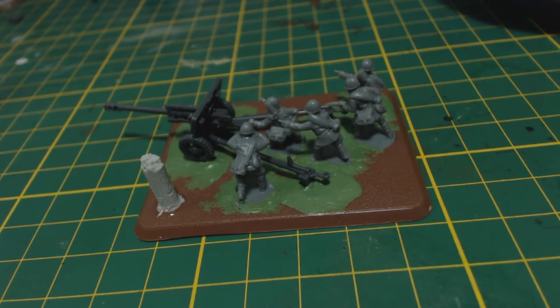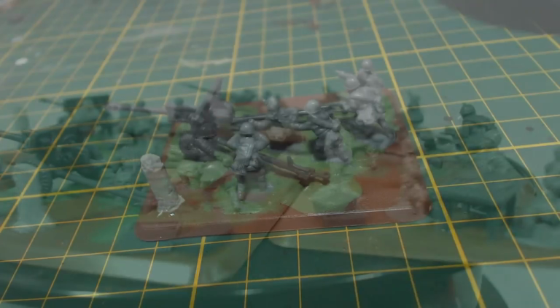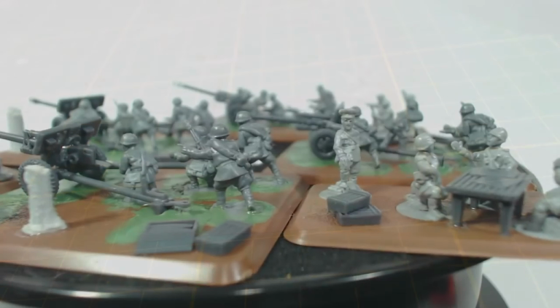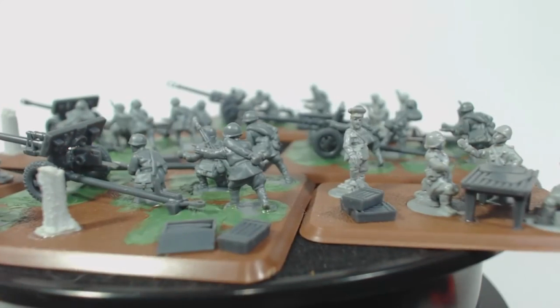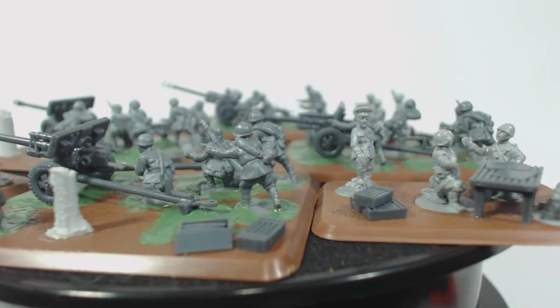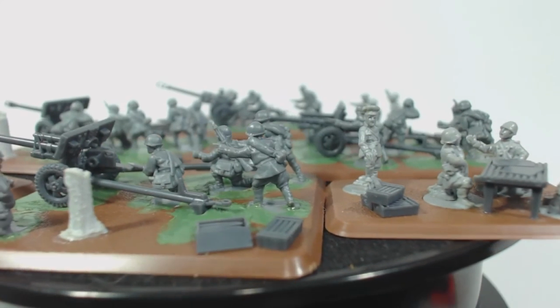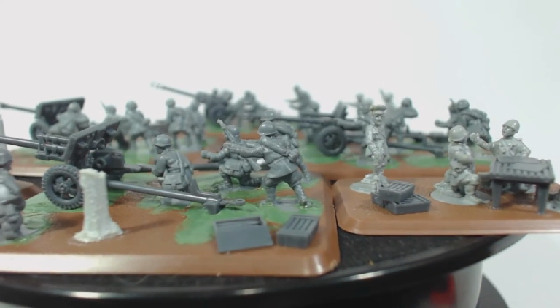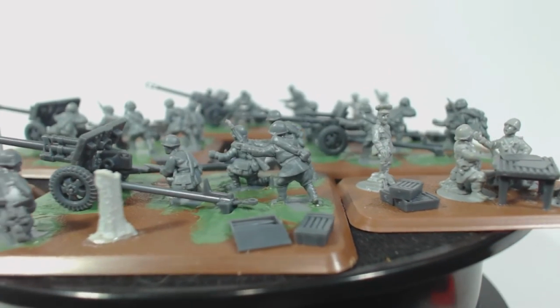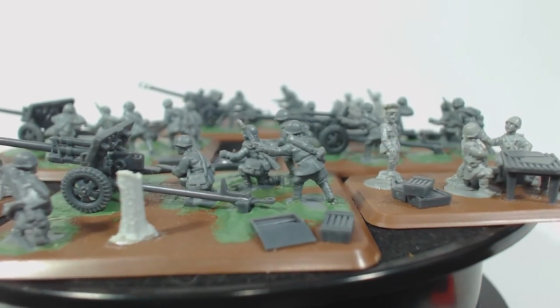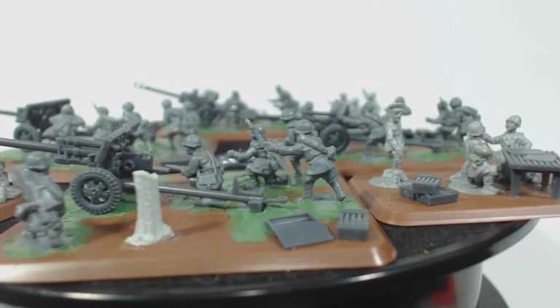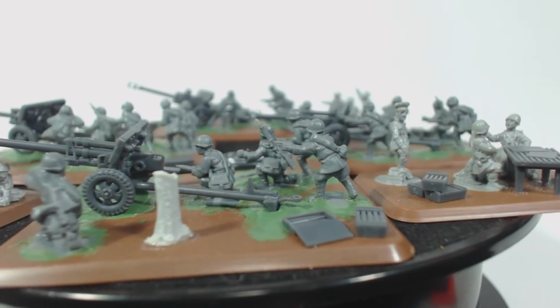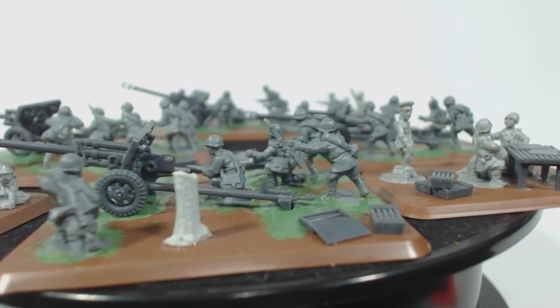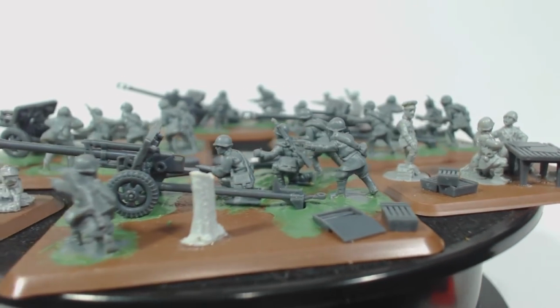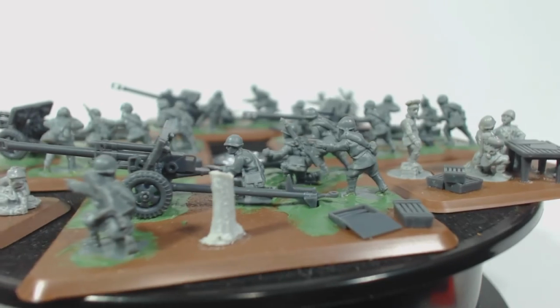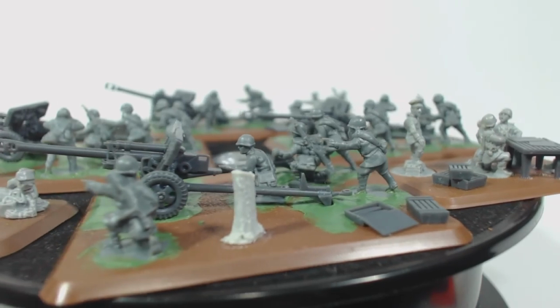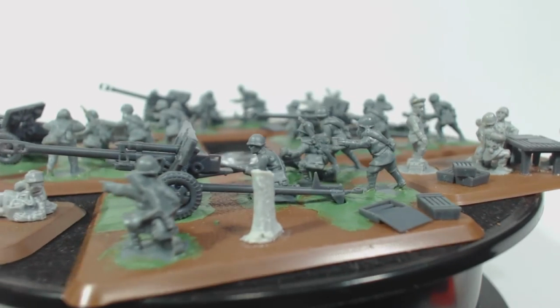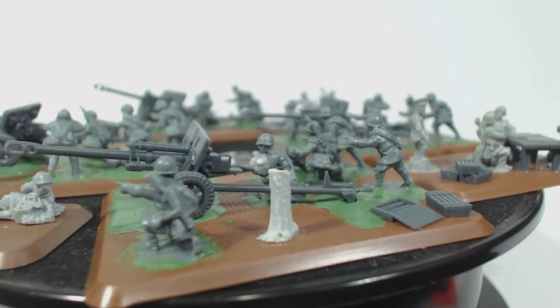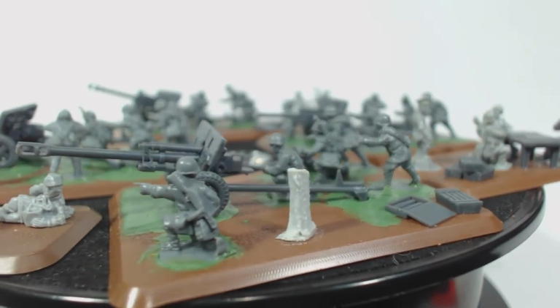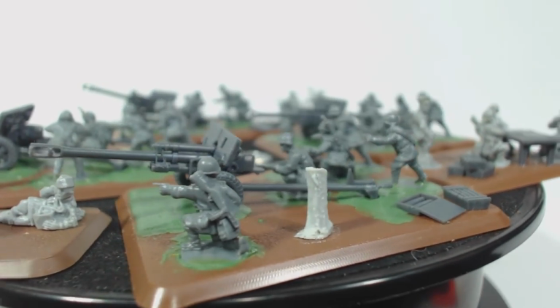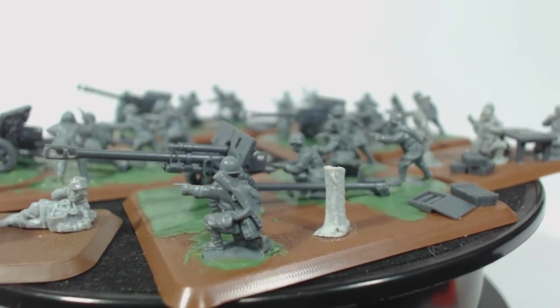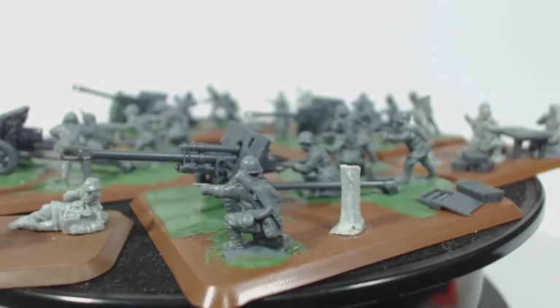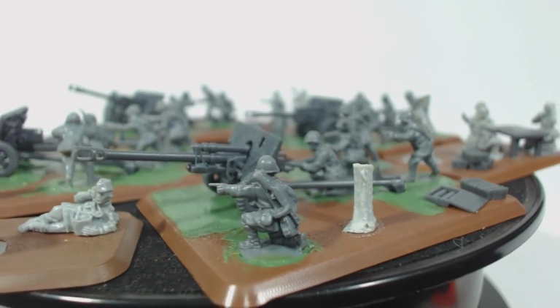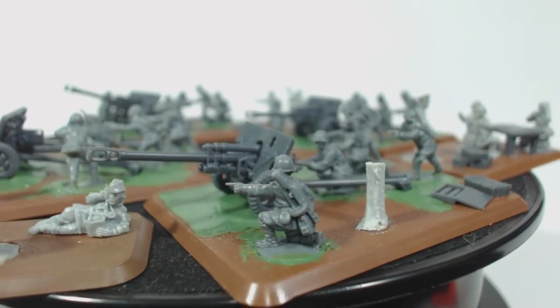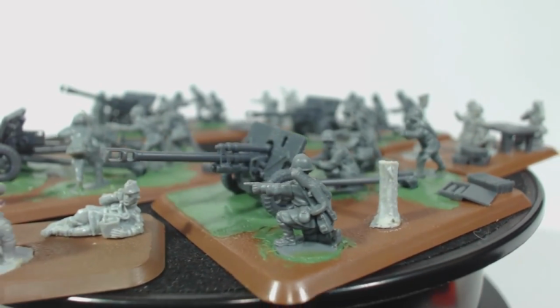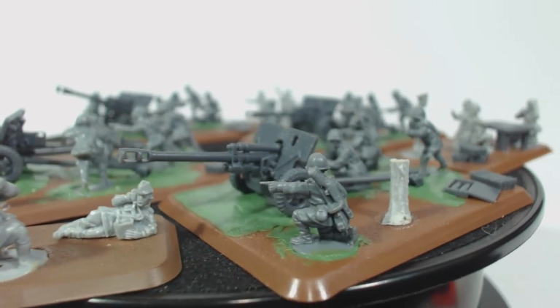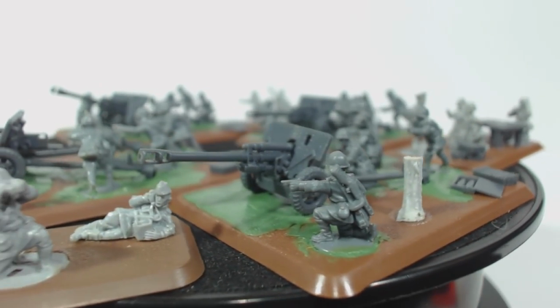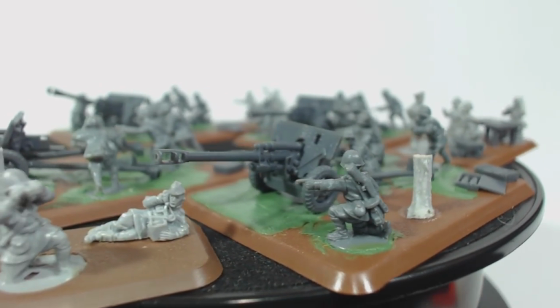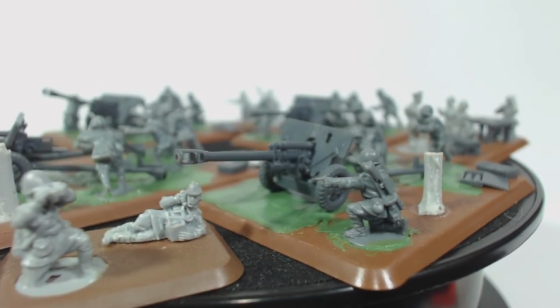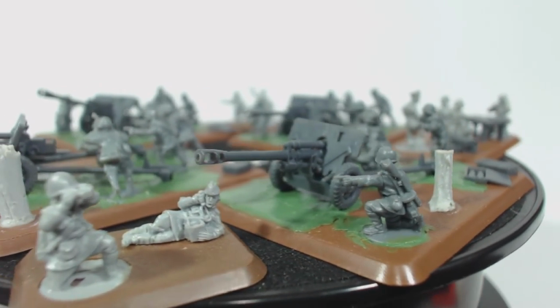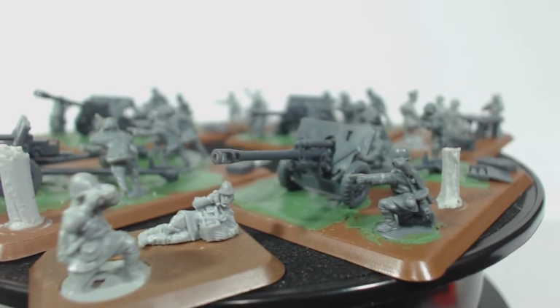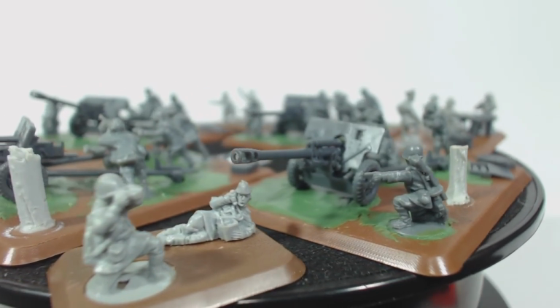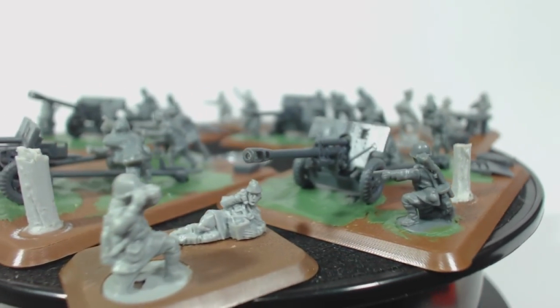That's about all. I didn't bother with the green stuff on the command bases — the gaps aren't as big there and I'll probably hide them with grass anyway.